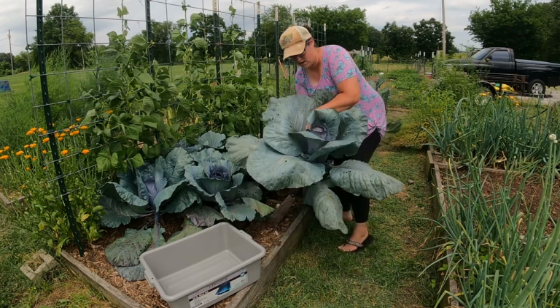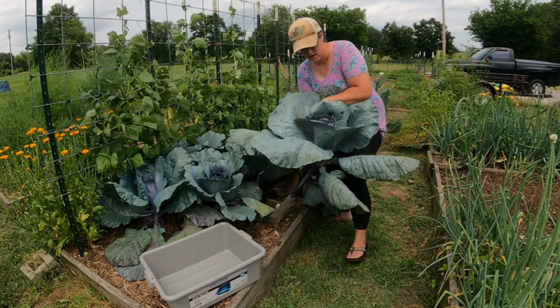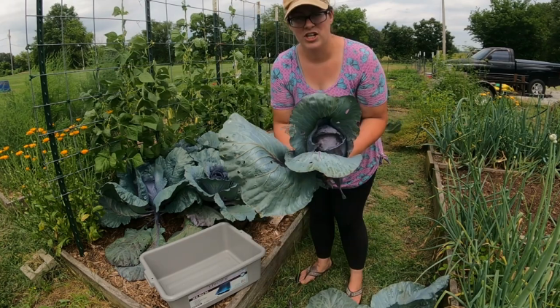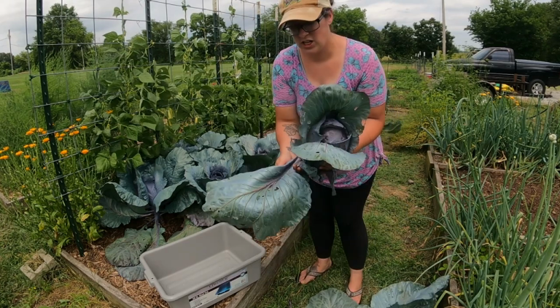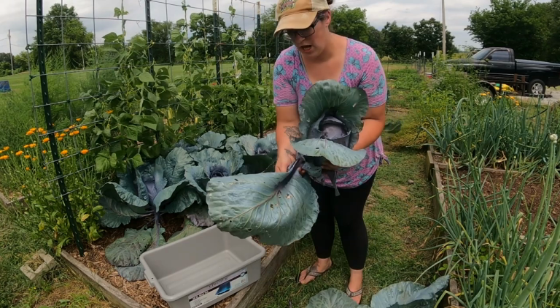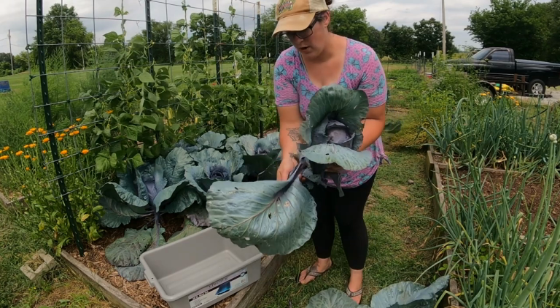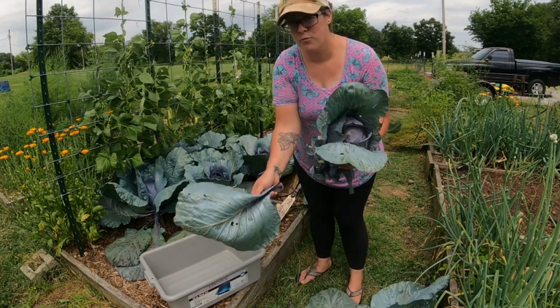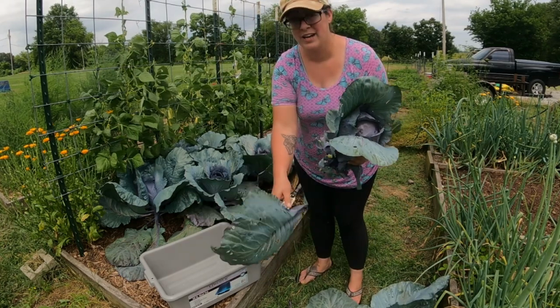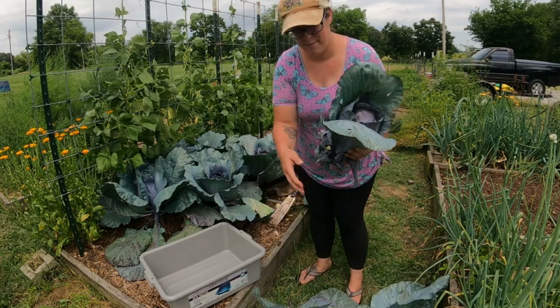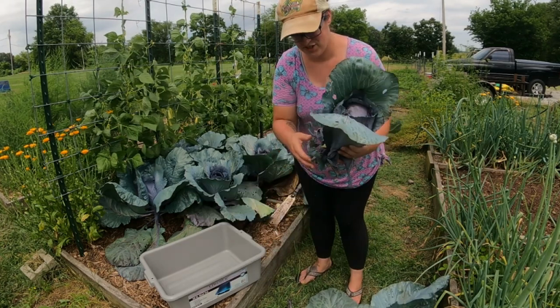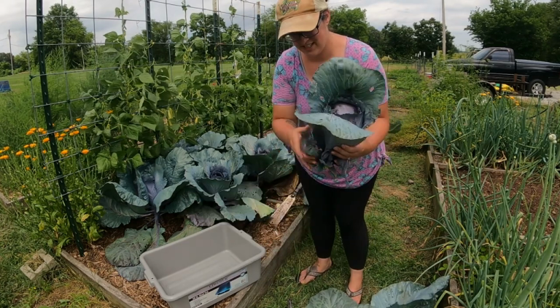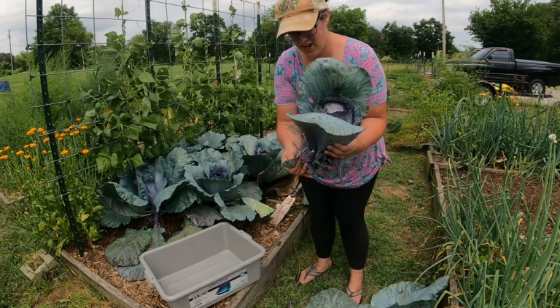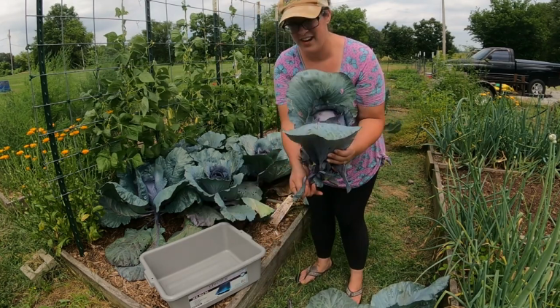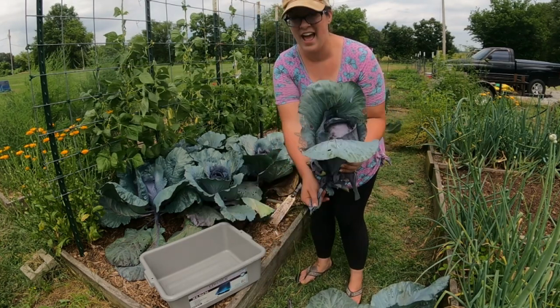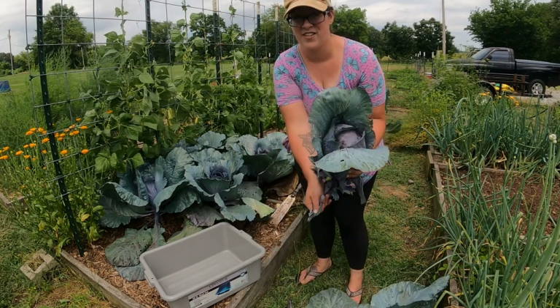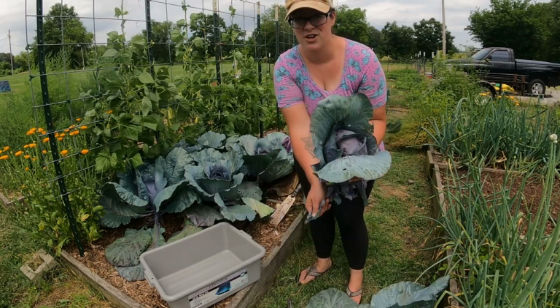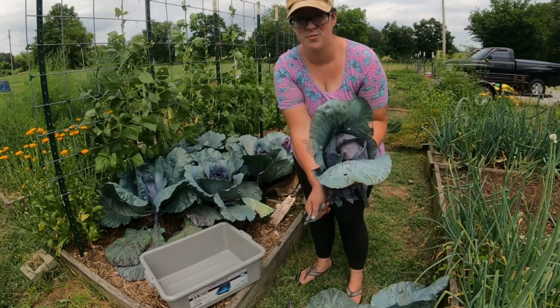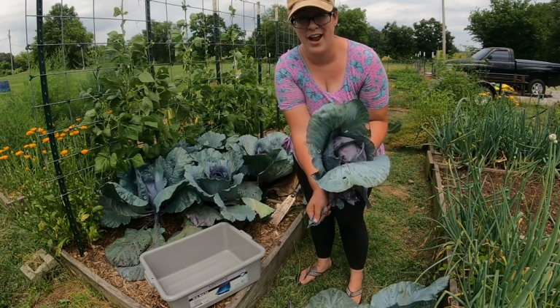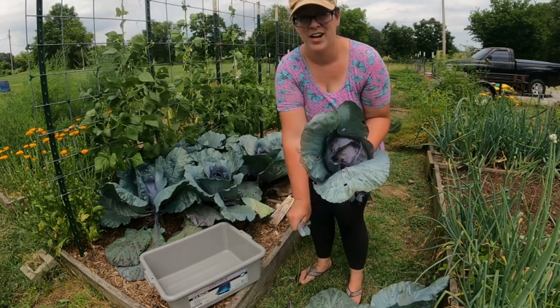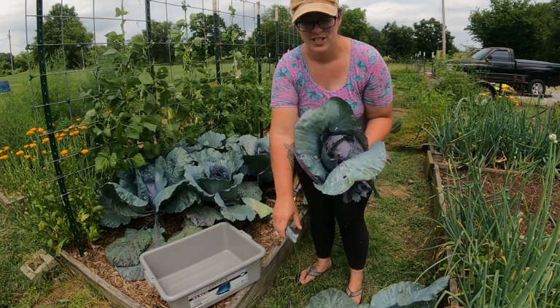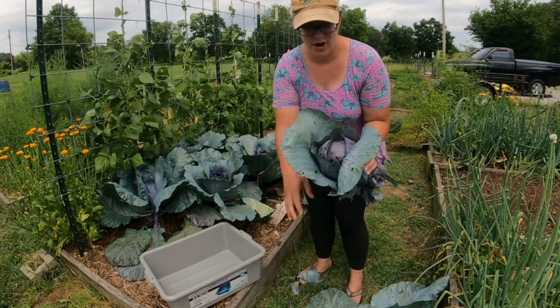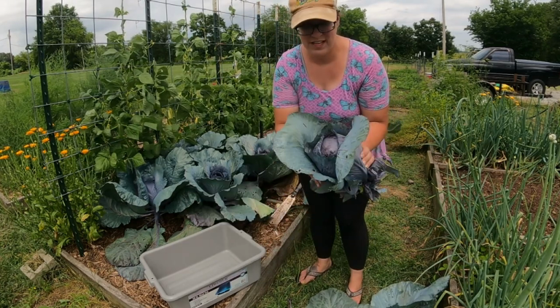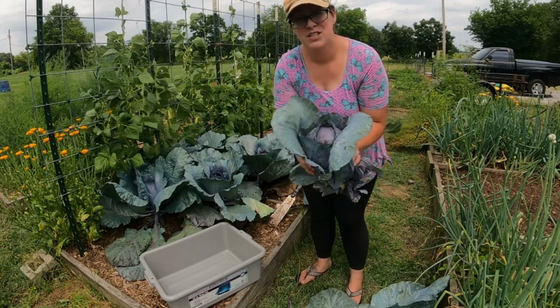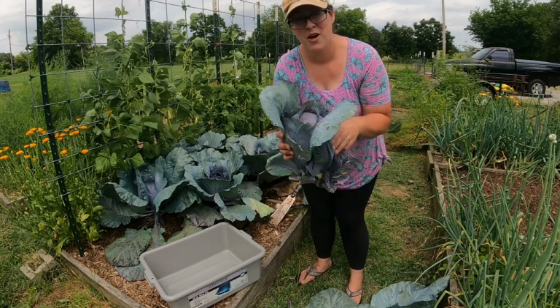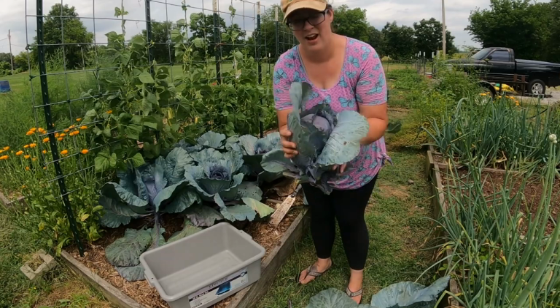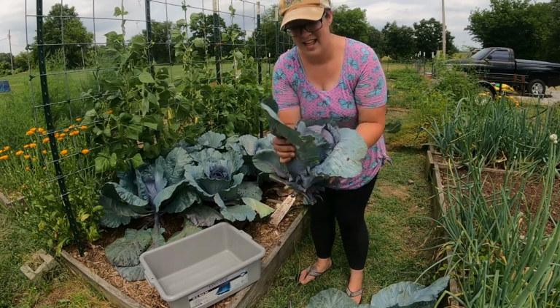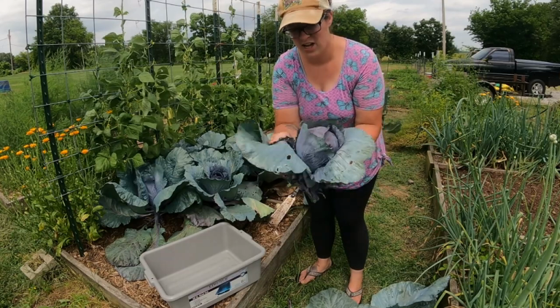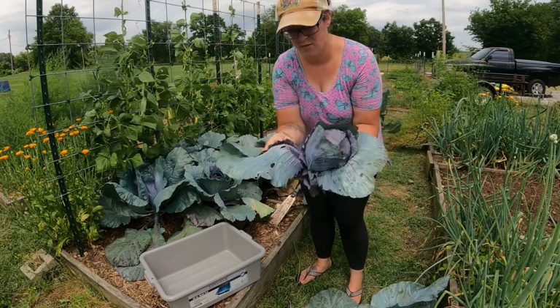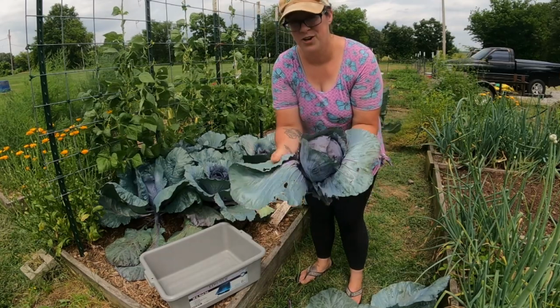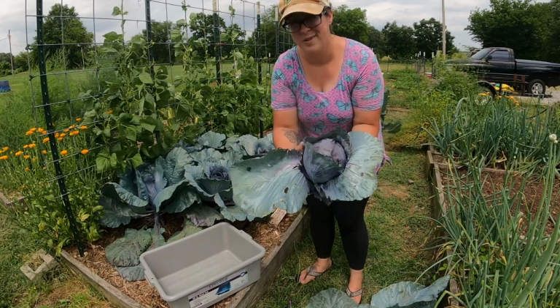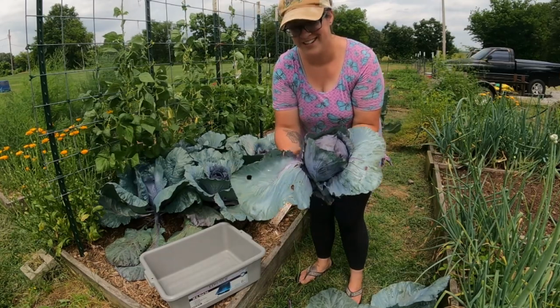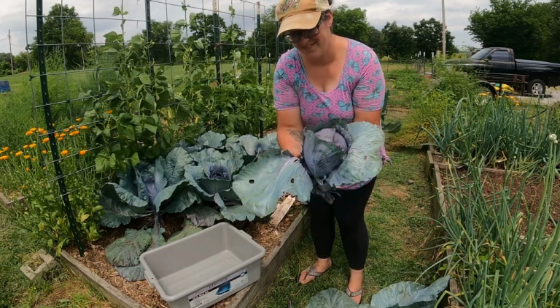I actually got way more cabbage this year than I have in years prior, so these smaller heads are really no big deal.